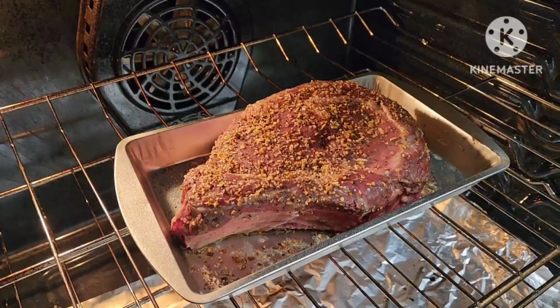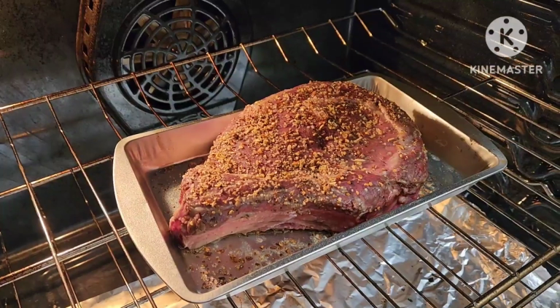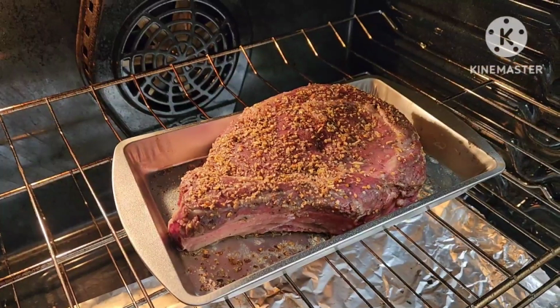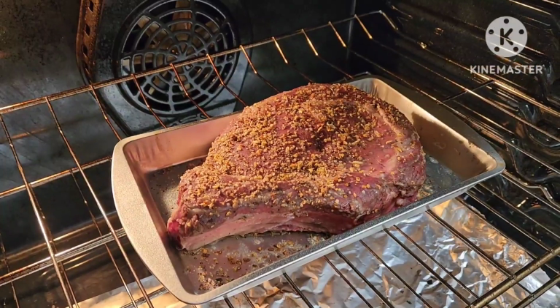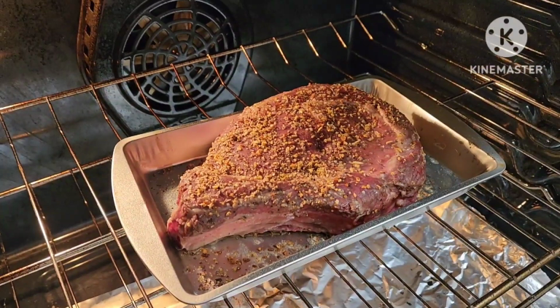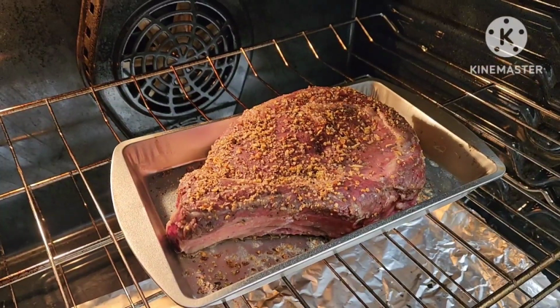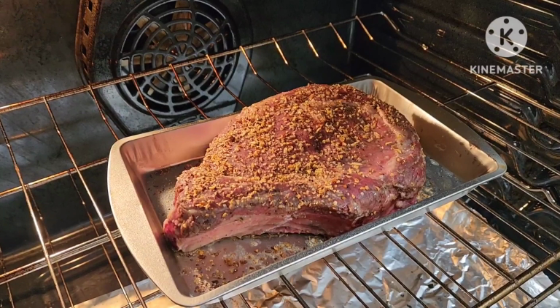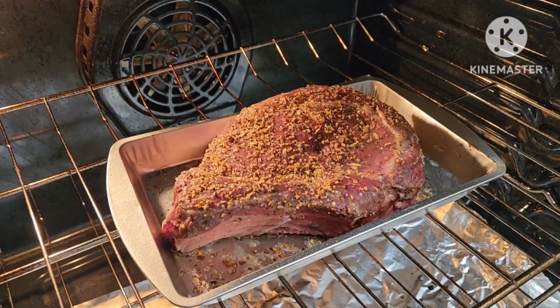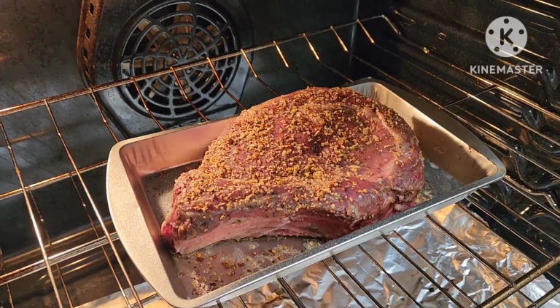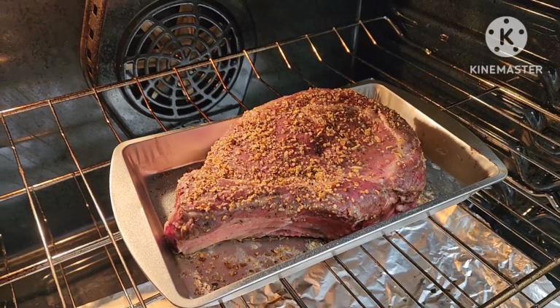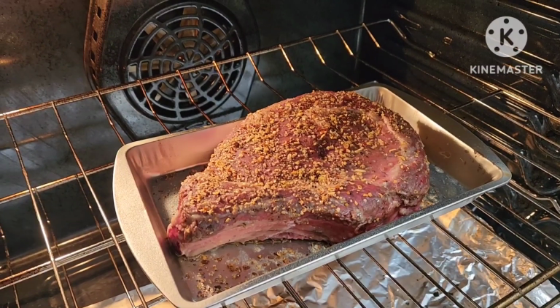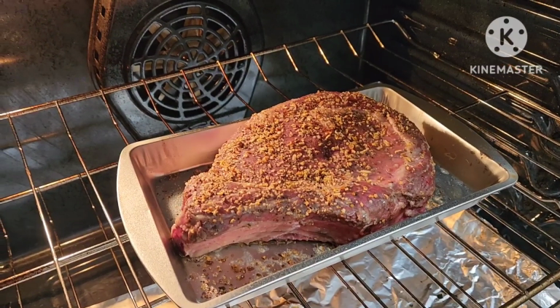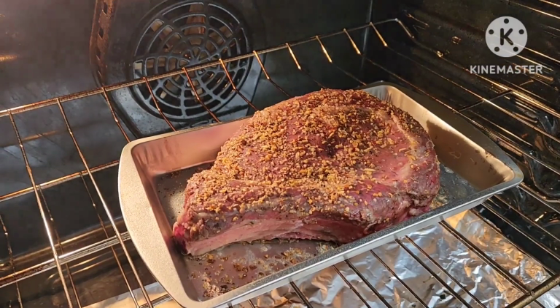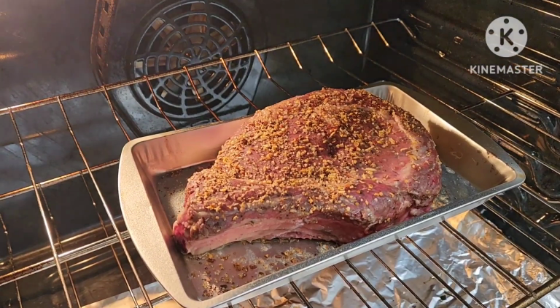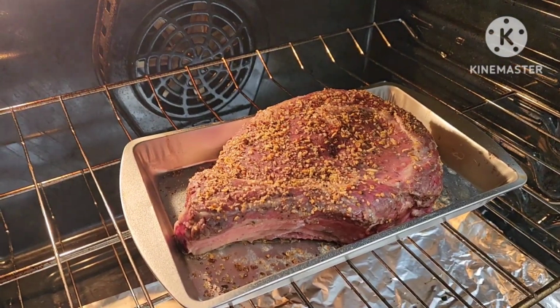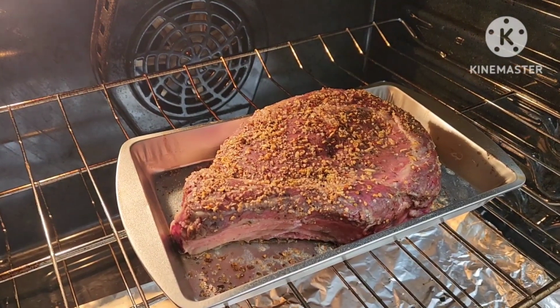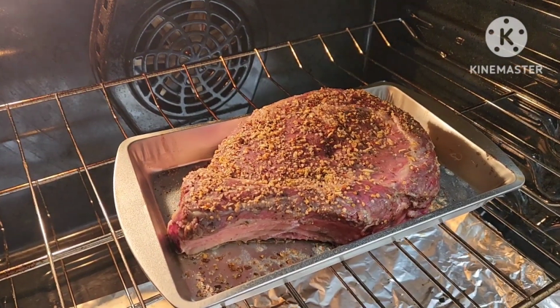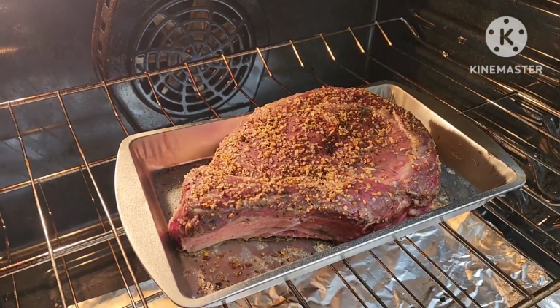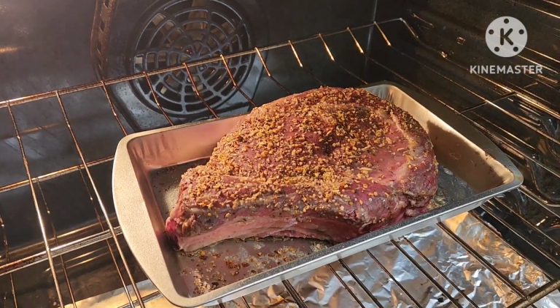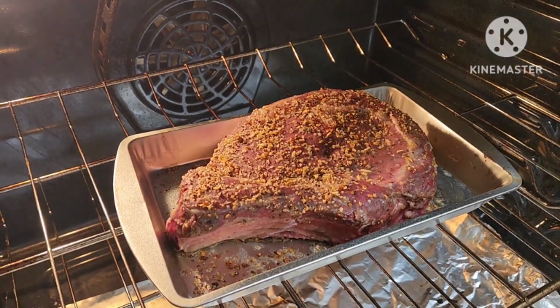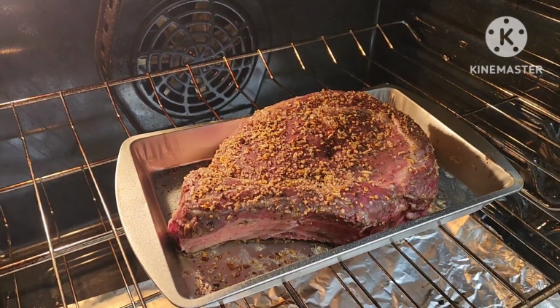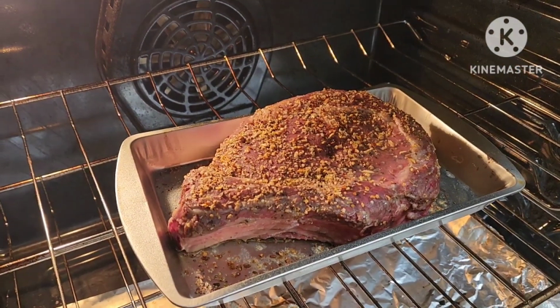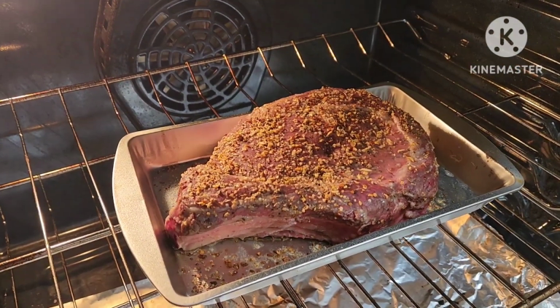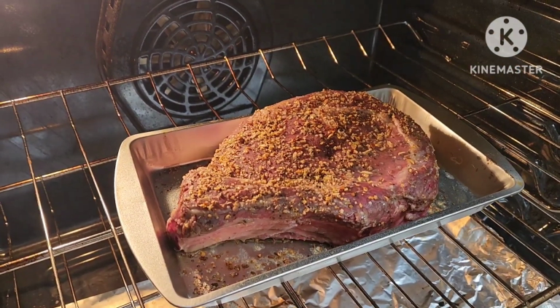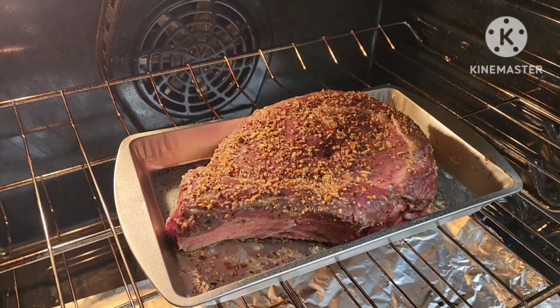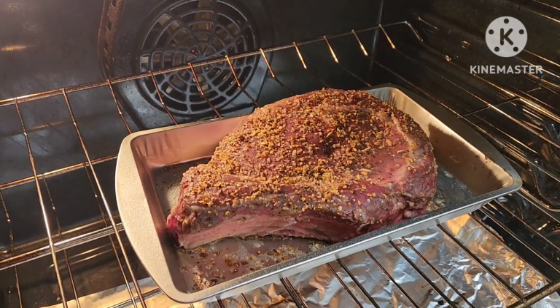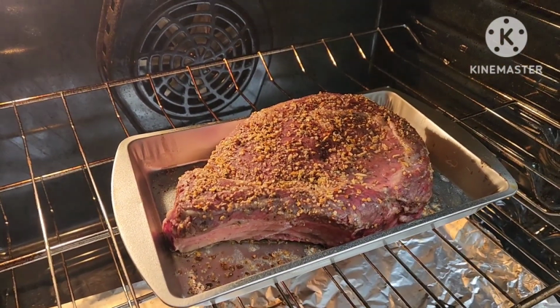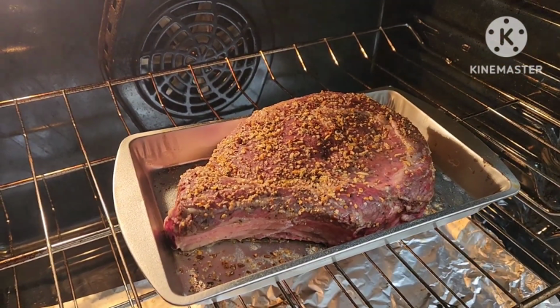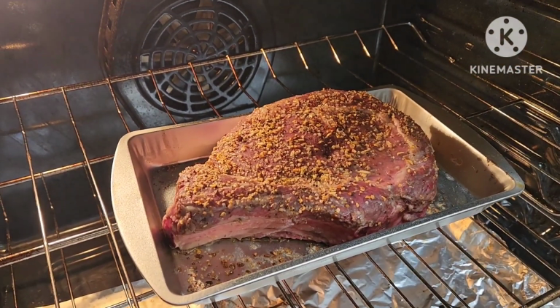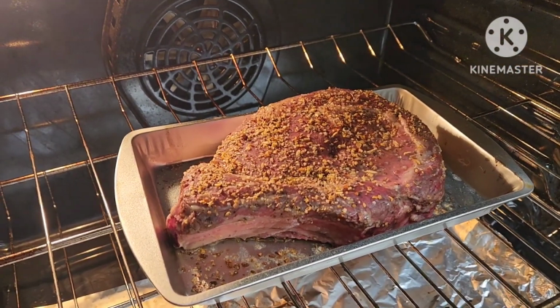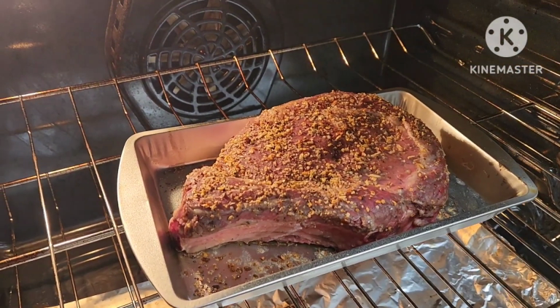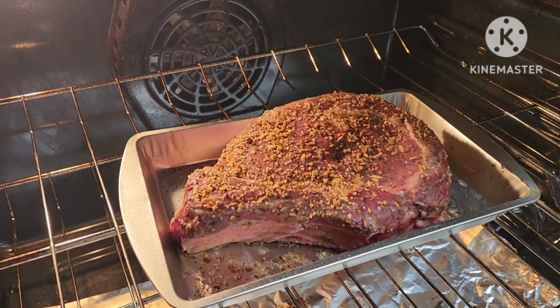Hey, what's up. What I have here is prime ribs with the keg seasoning.